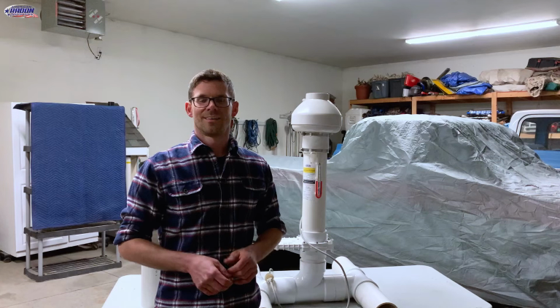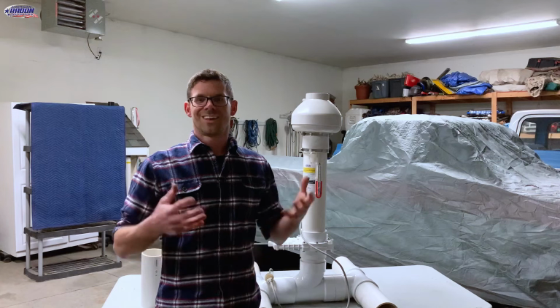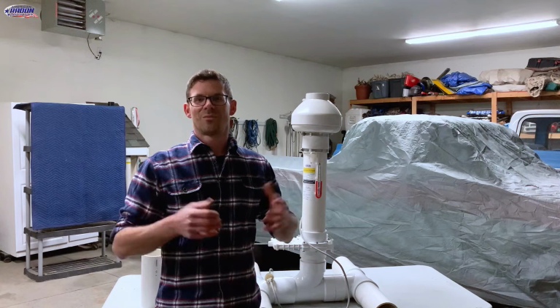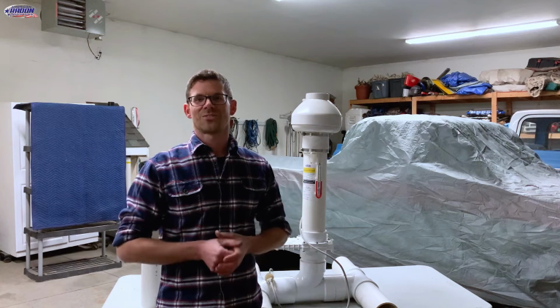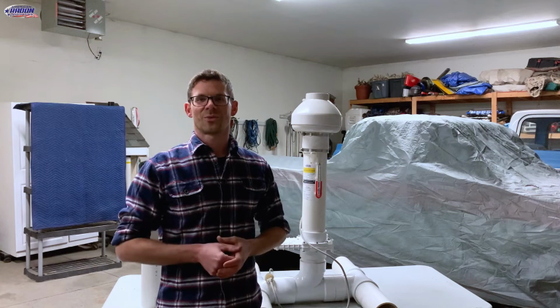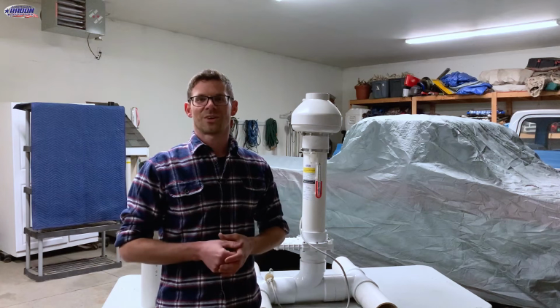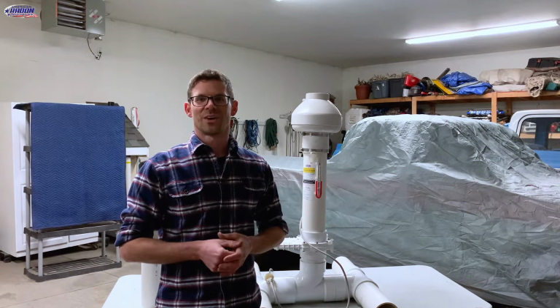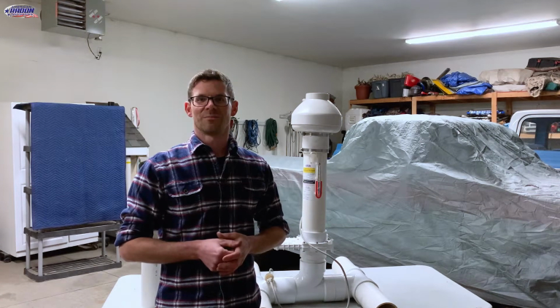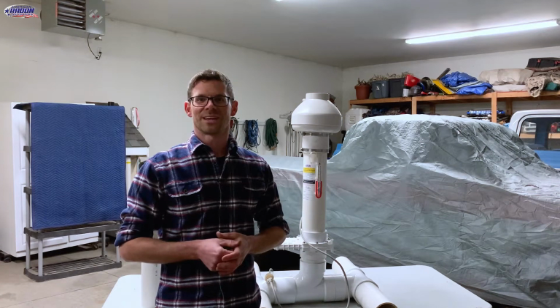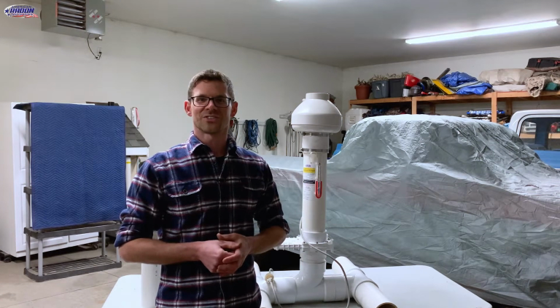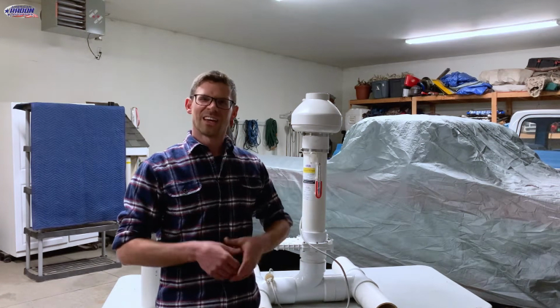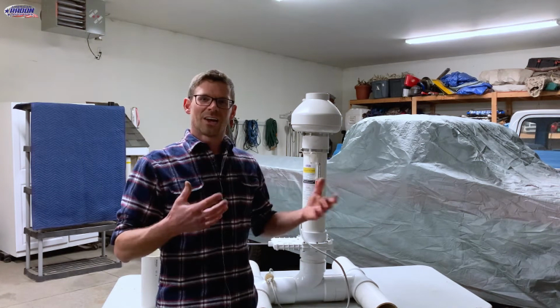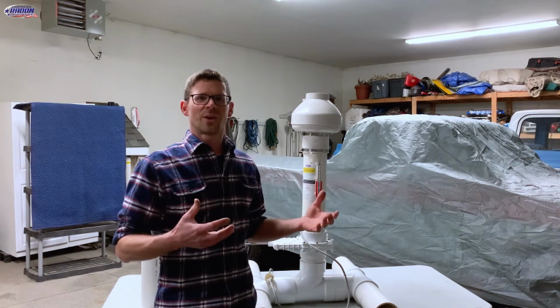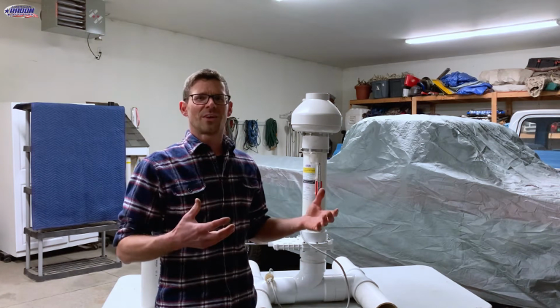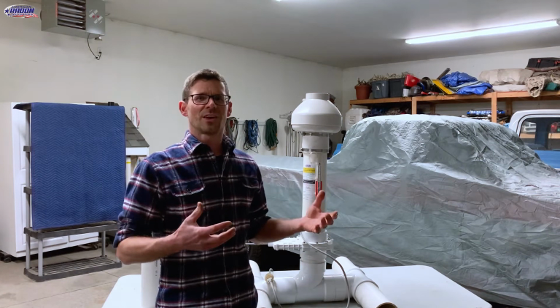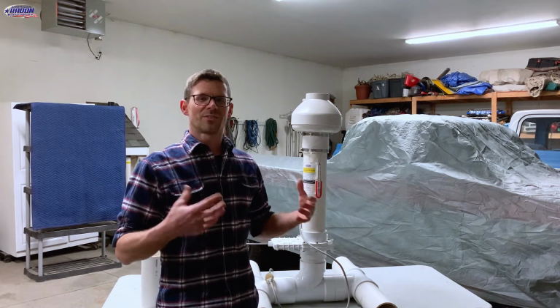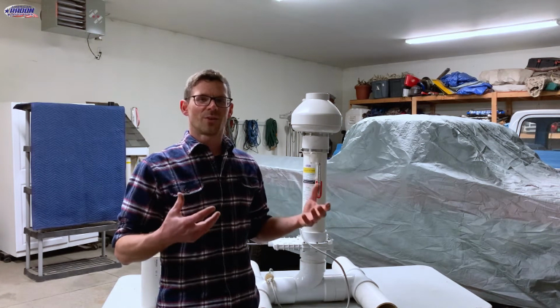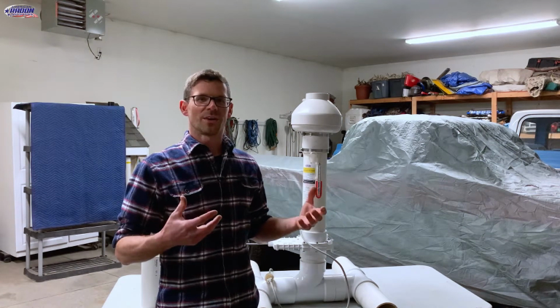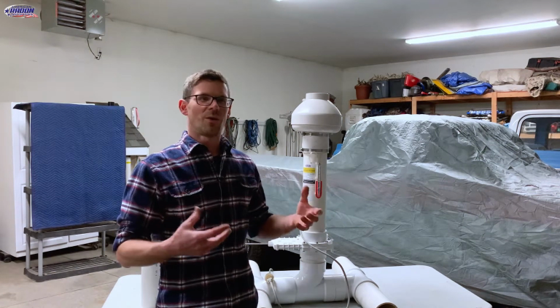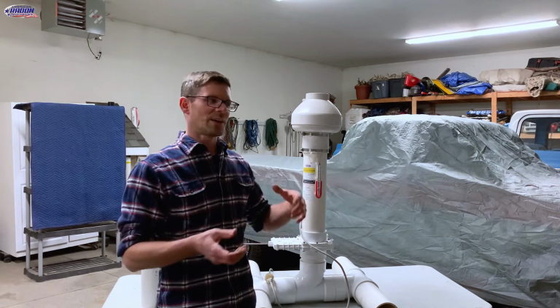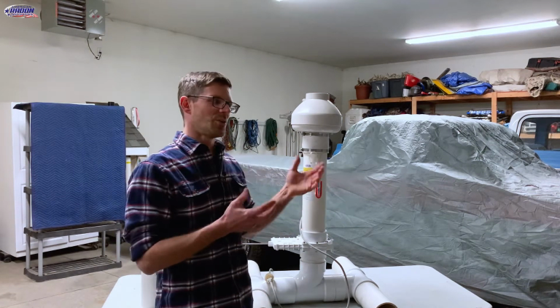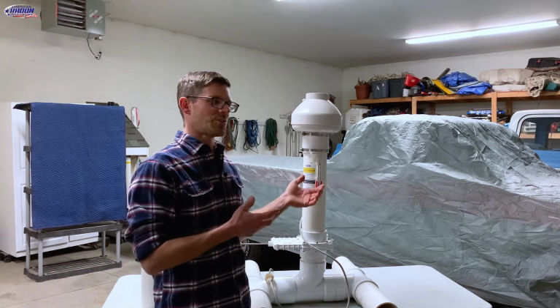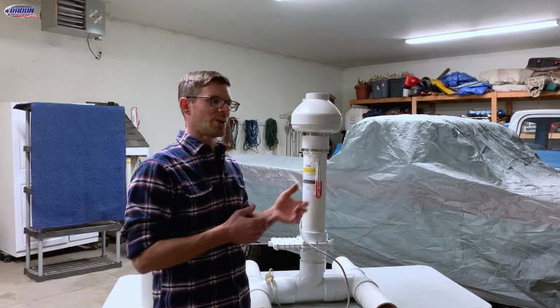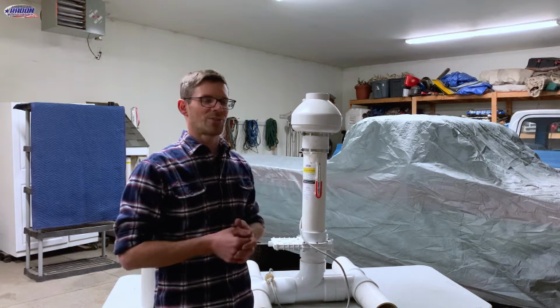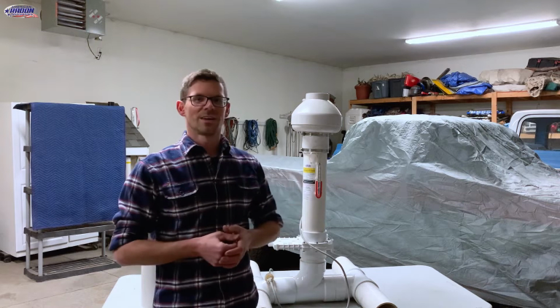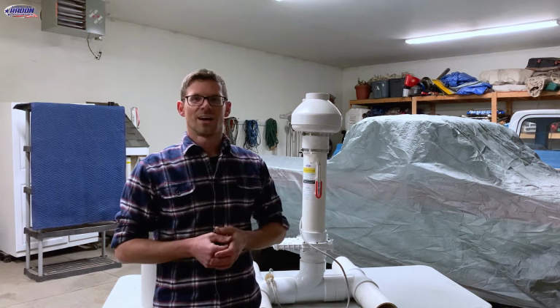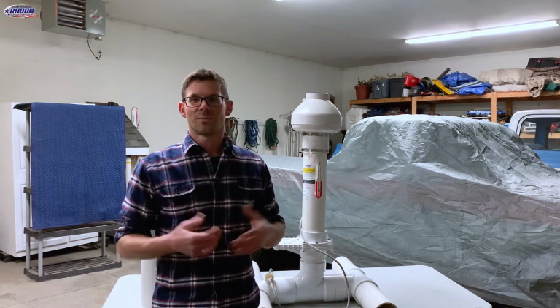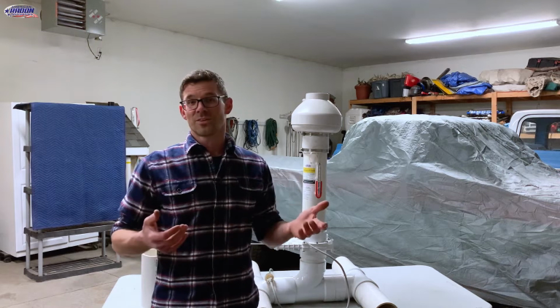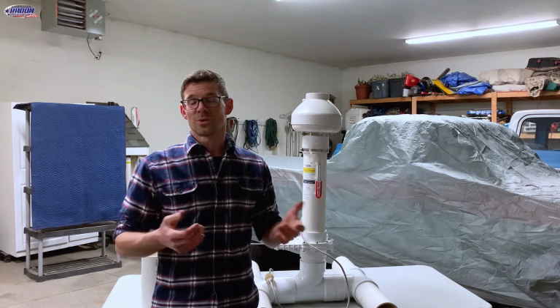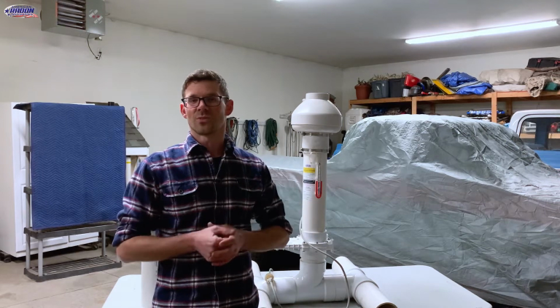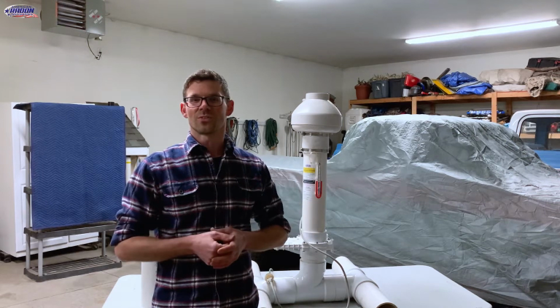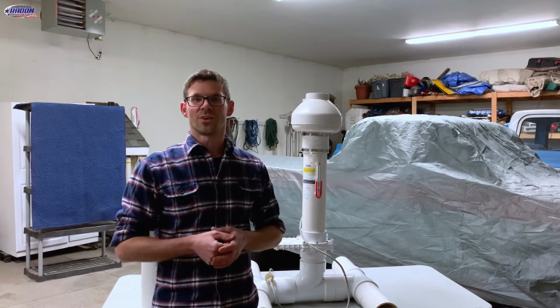Hello, I'm Jesse with American Radon Mitigation. I just want to tell a story about a noise suppressor from a customer a few years ago.